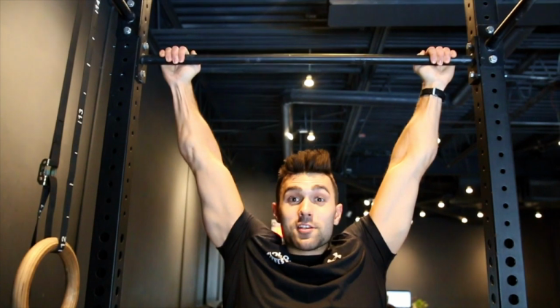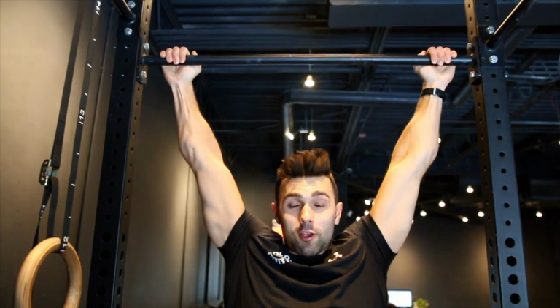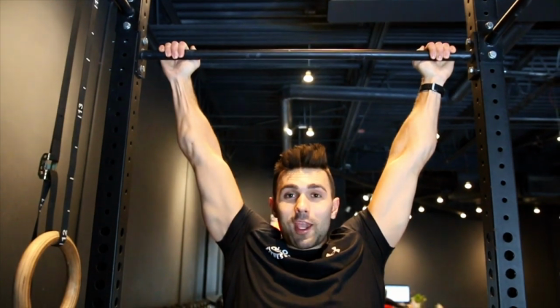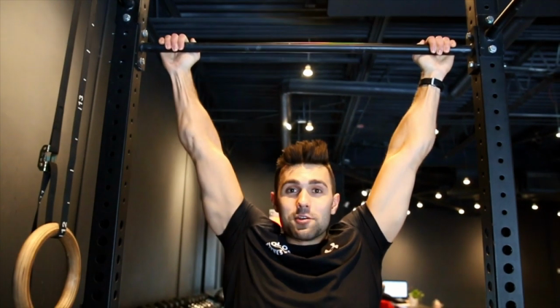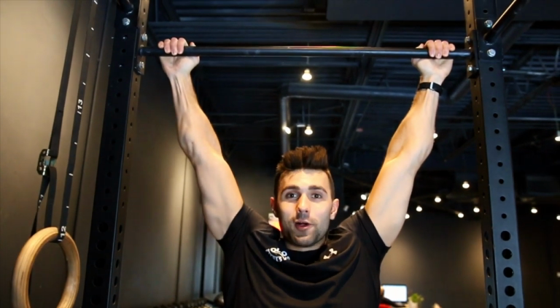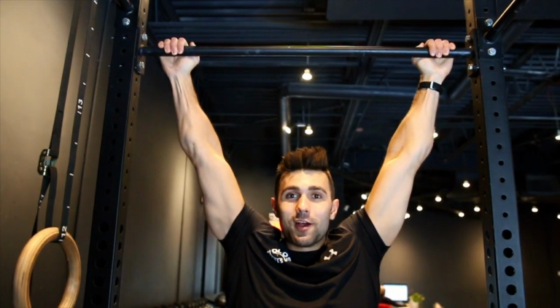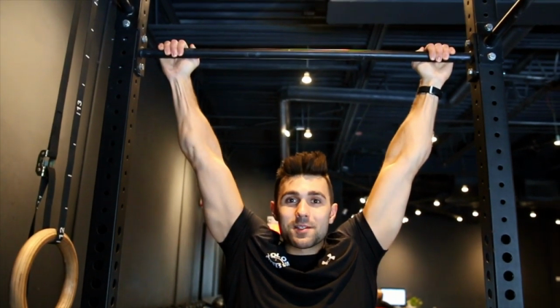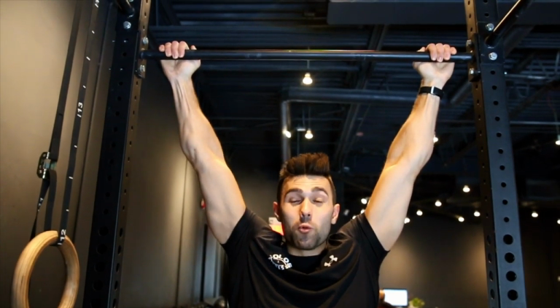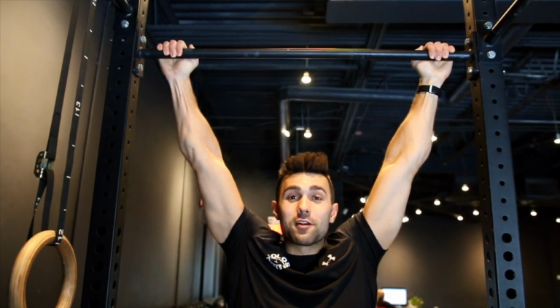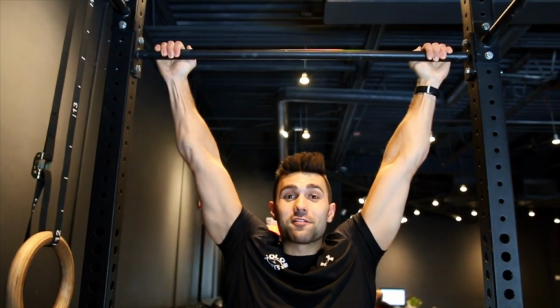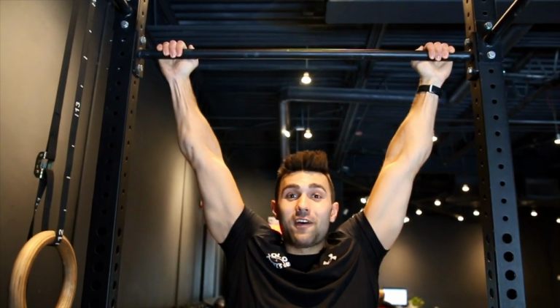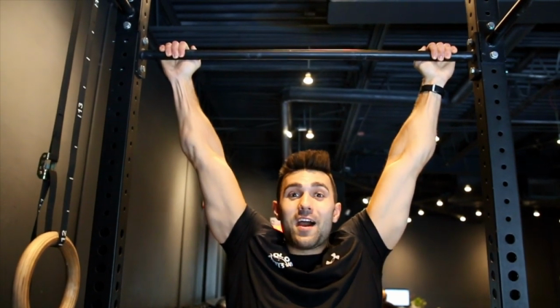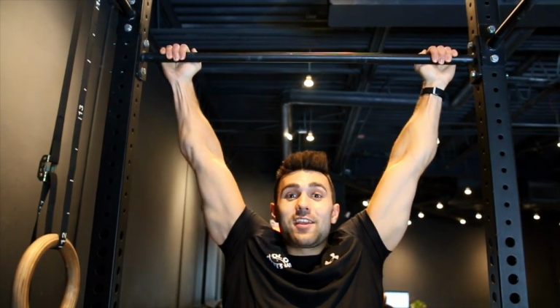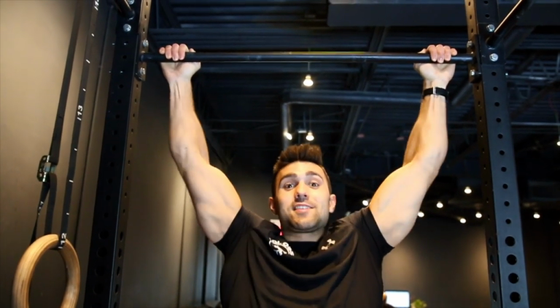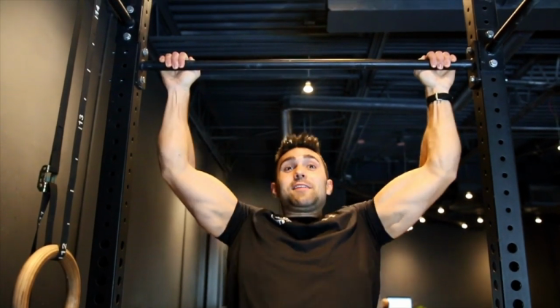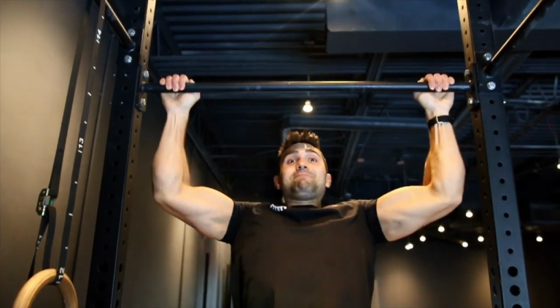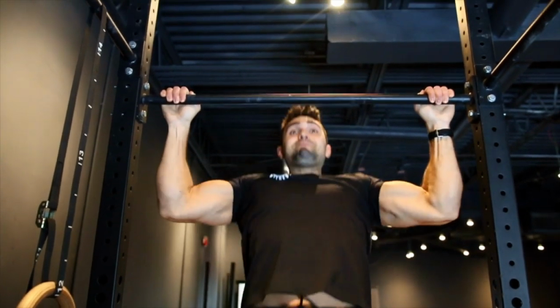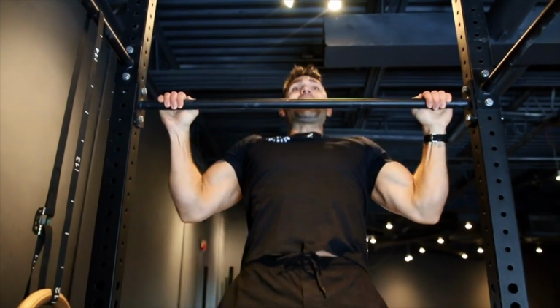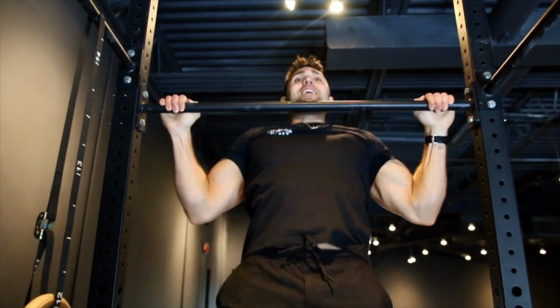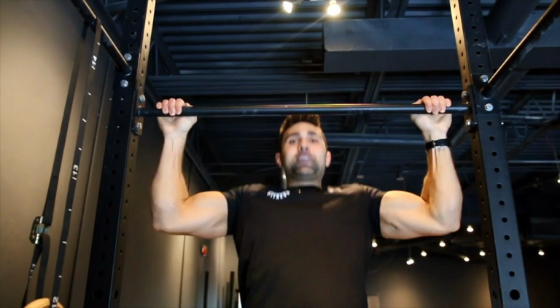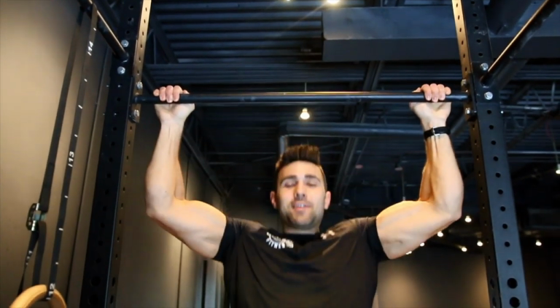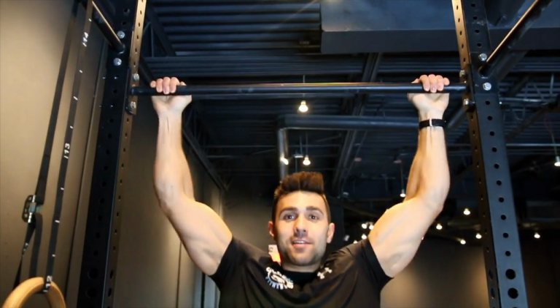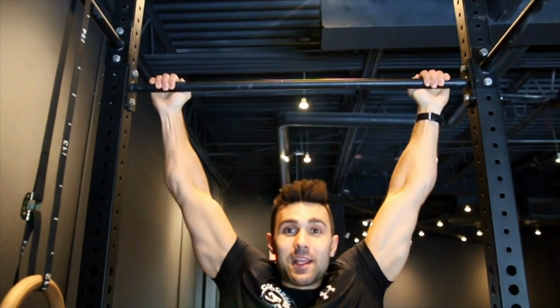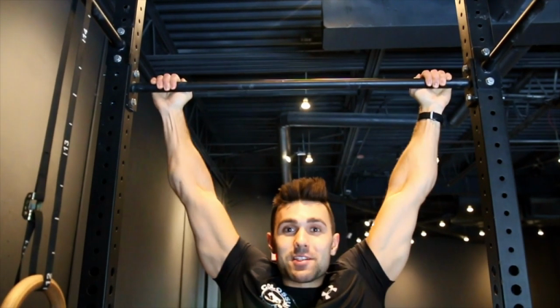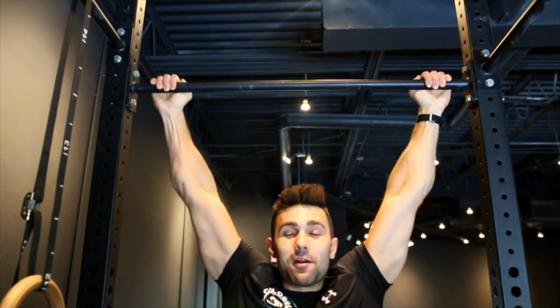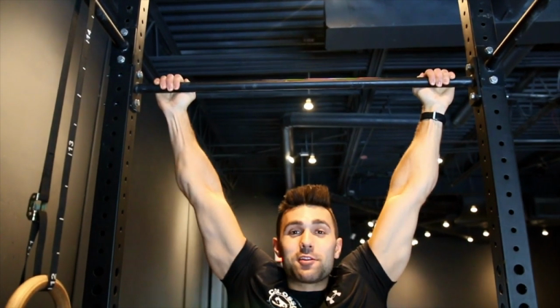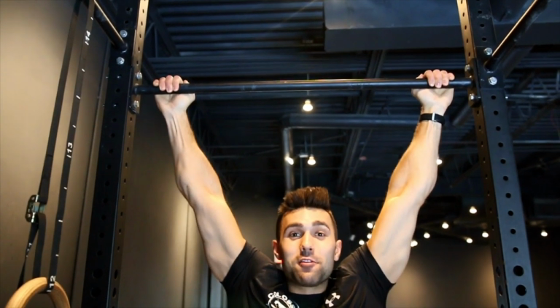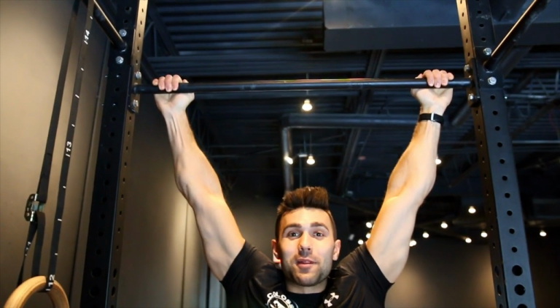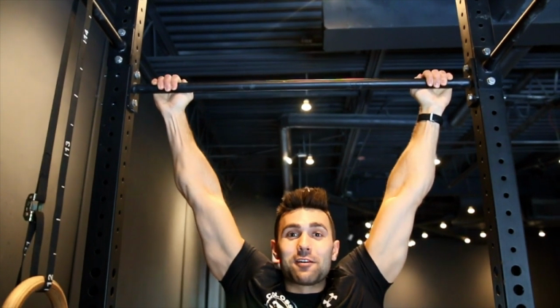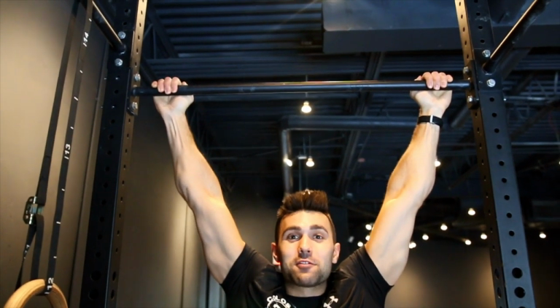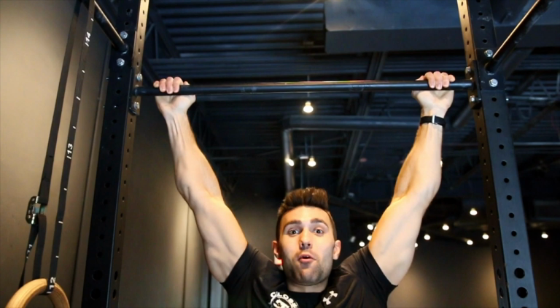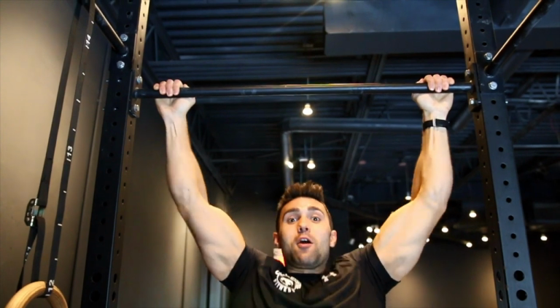So you can't do pull-ups? Here are five easy tips to be able to do them like no tomorrow.